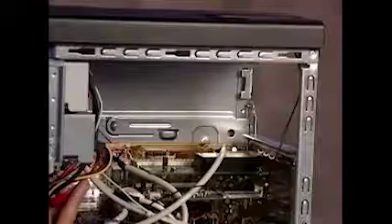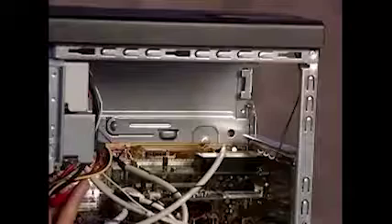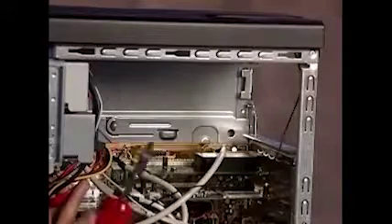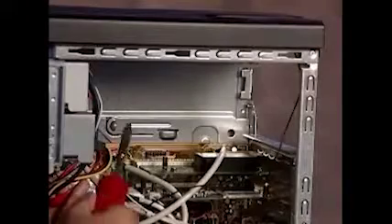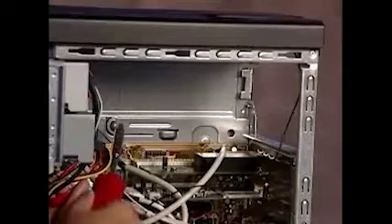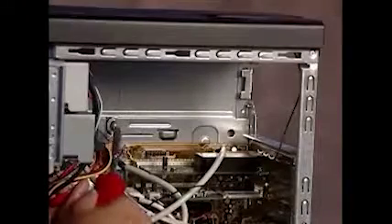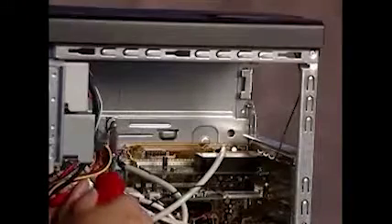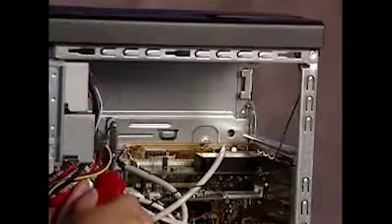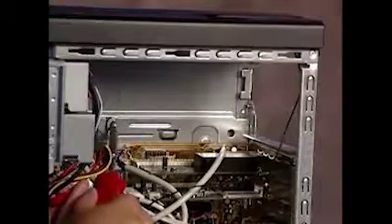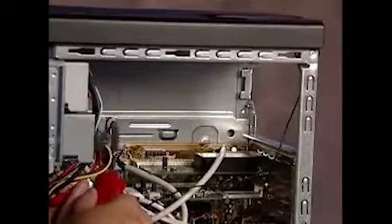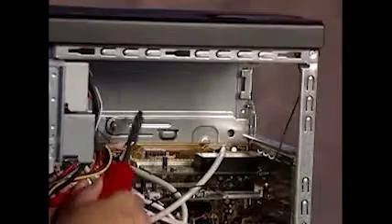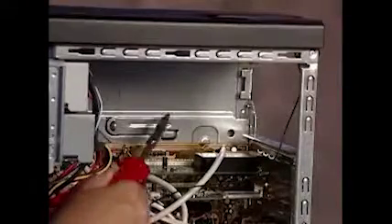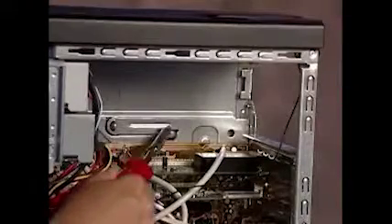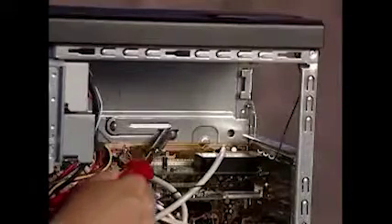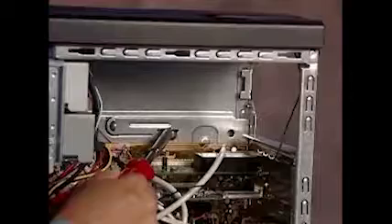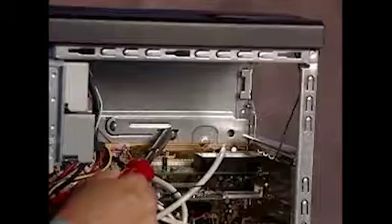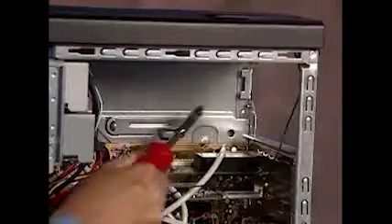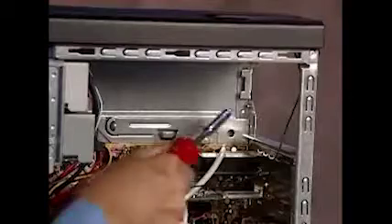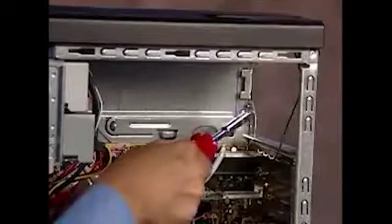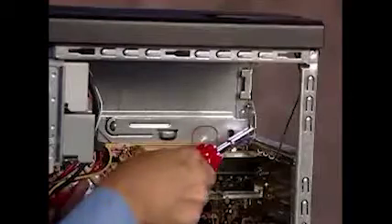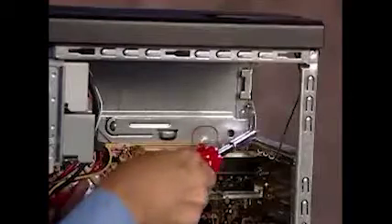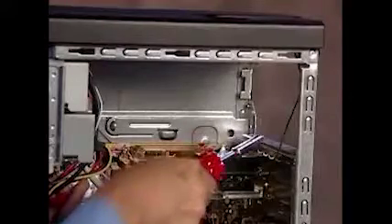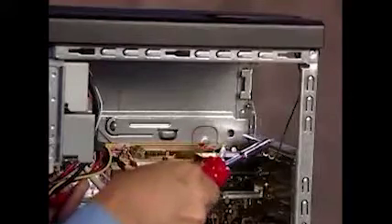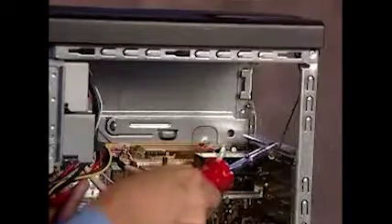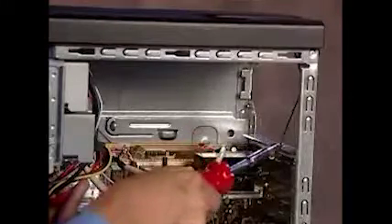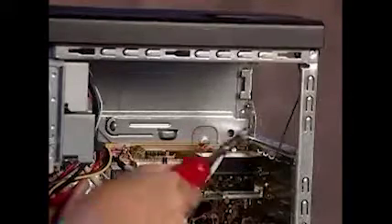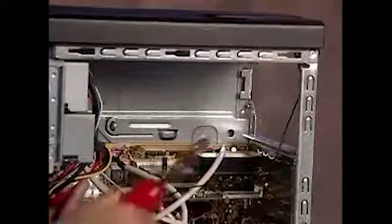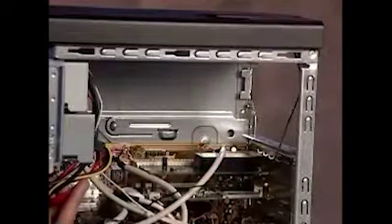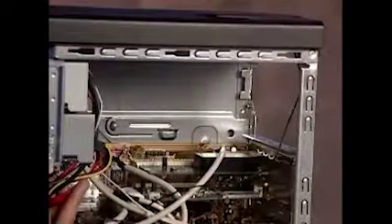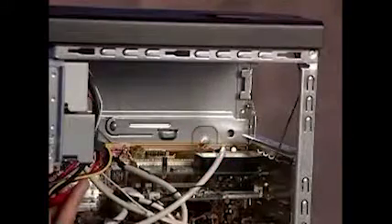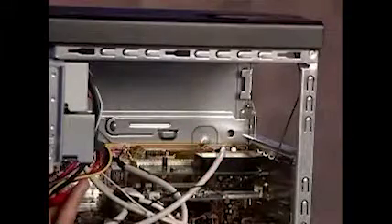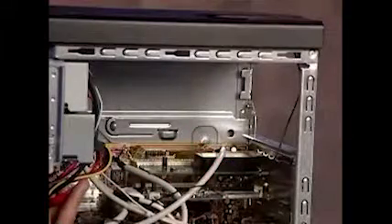There is a latch, a guide, and a ledge on the PC that helps secure the power supply in the PC.